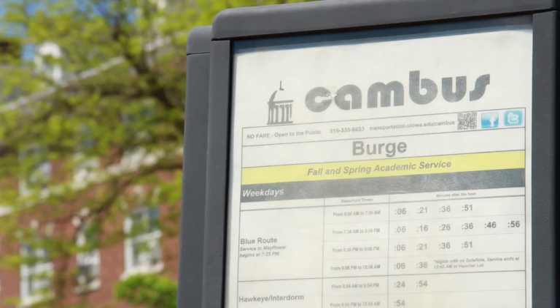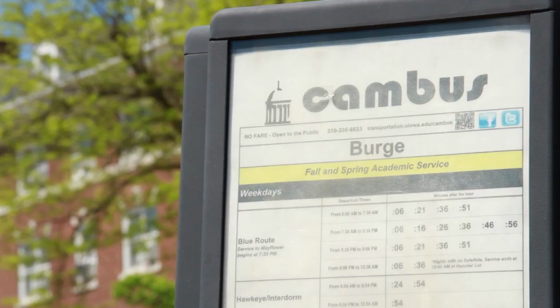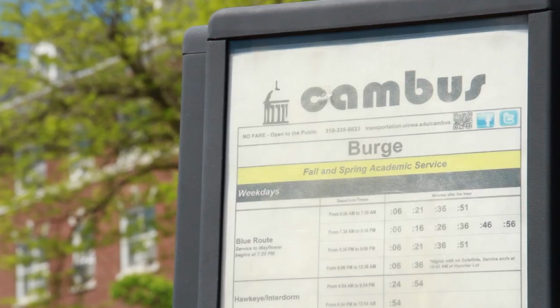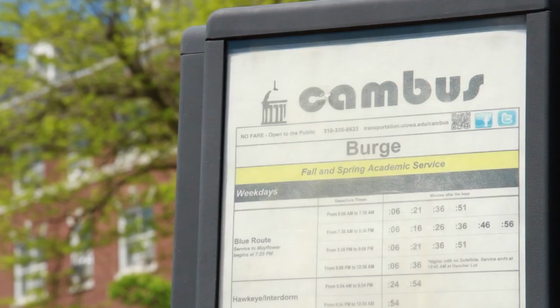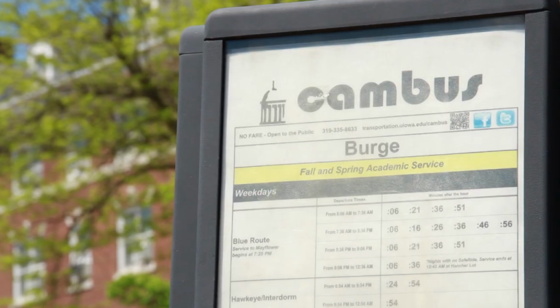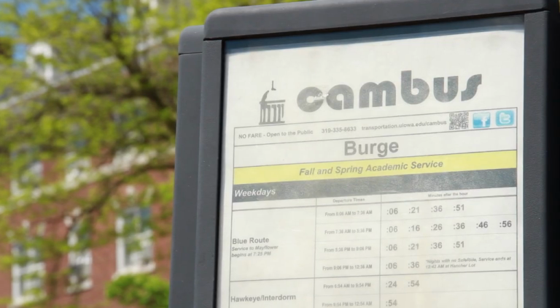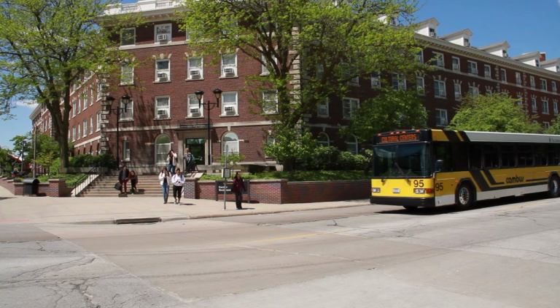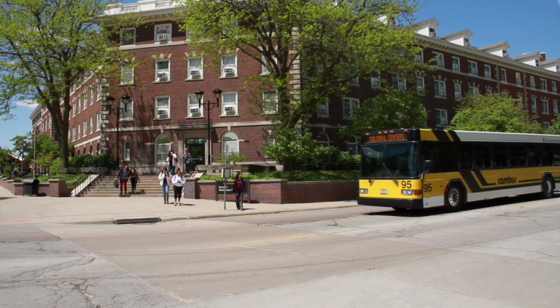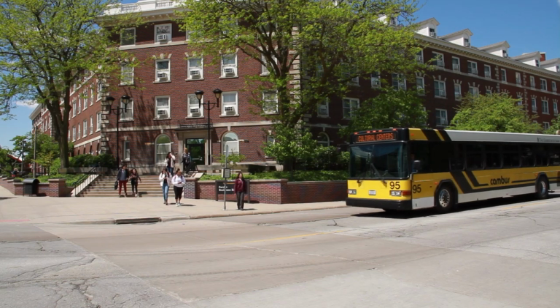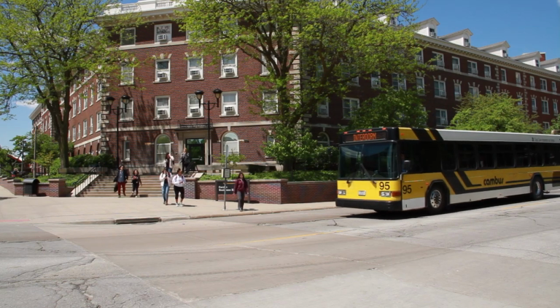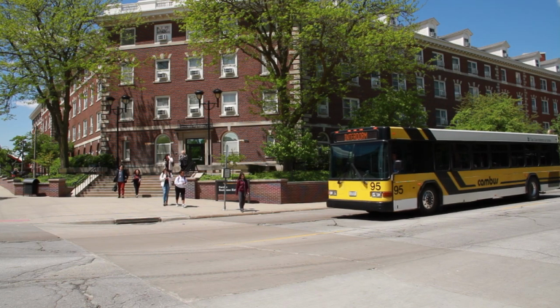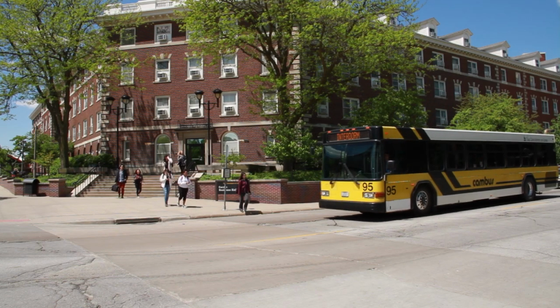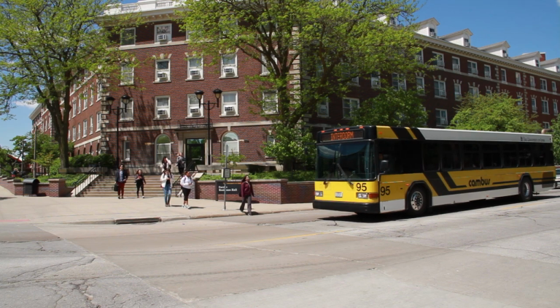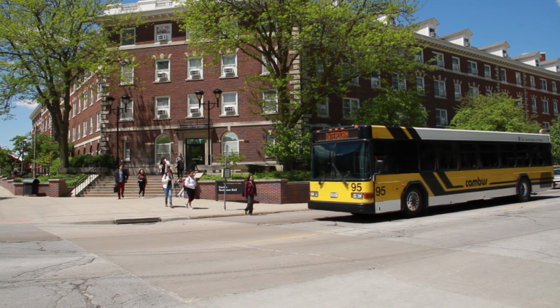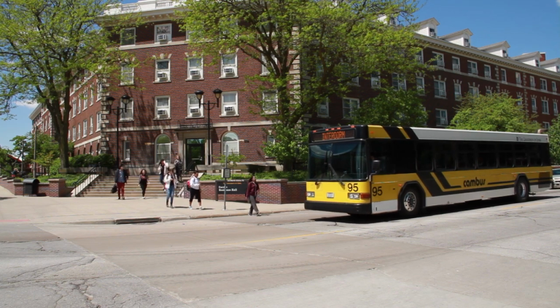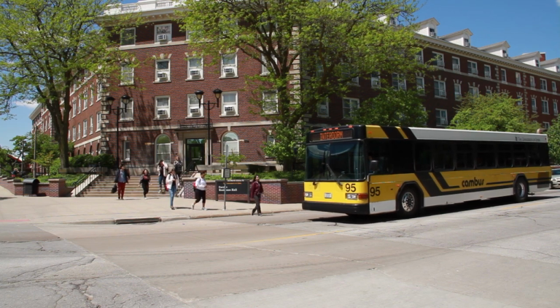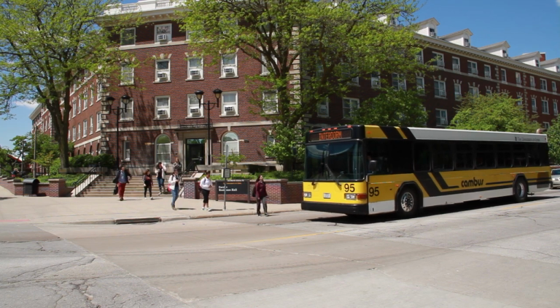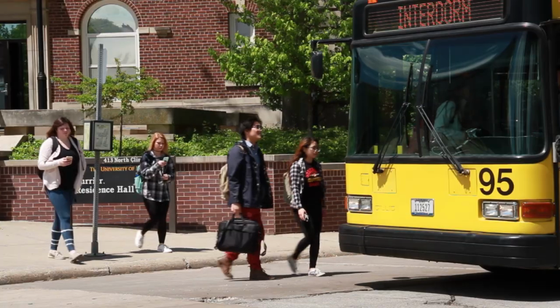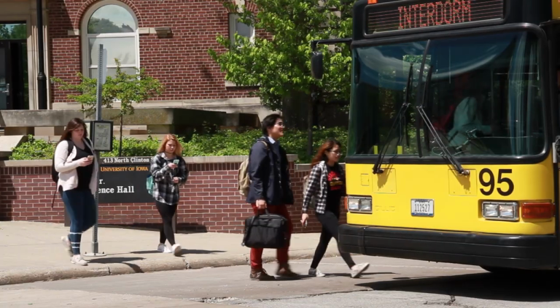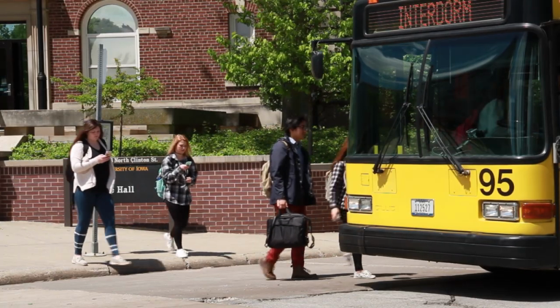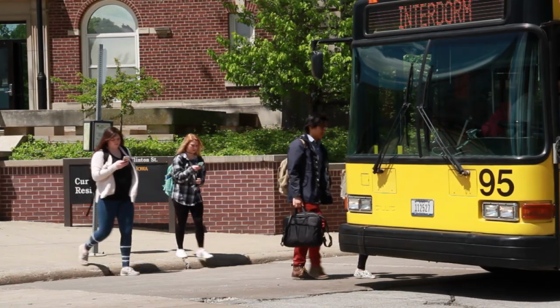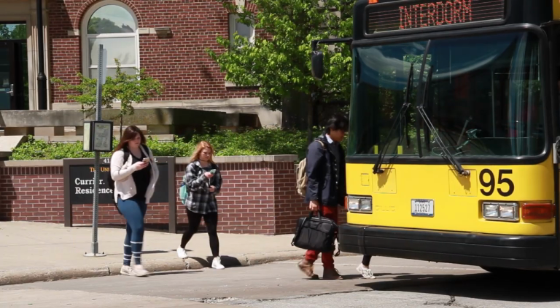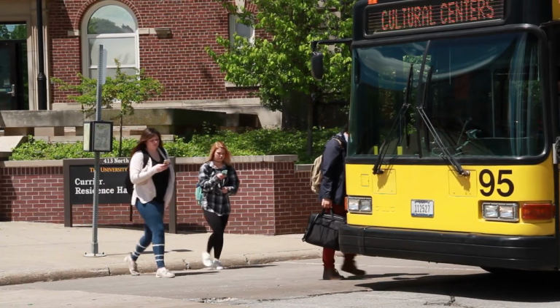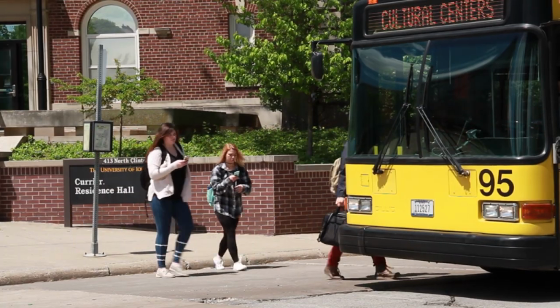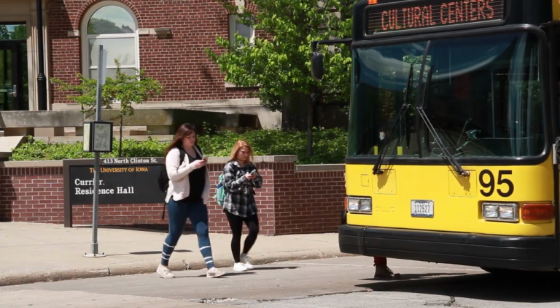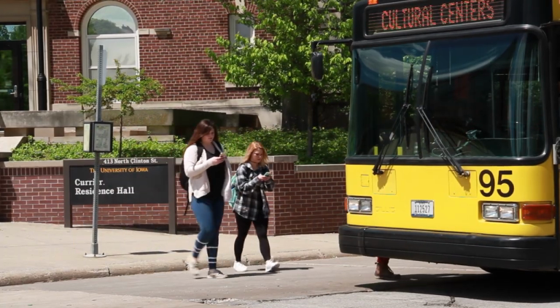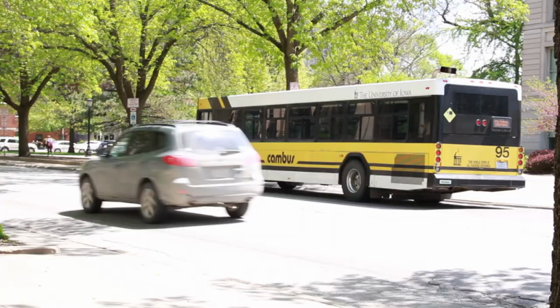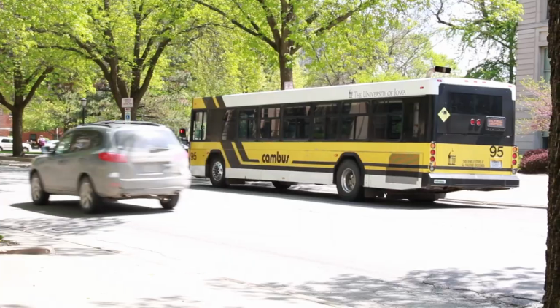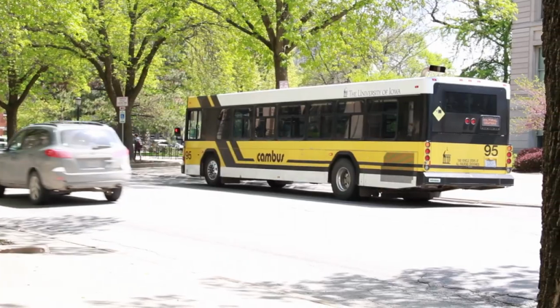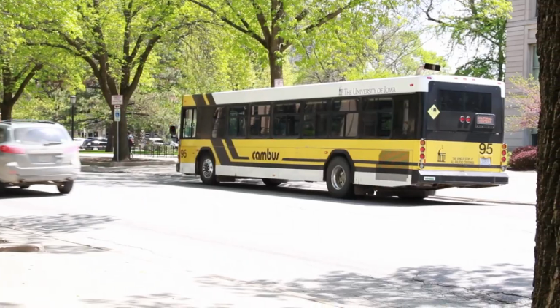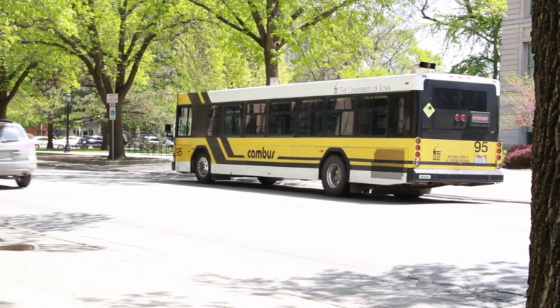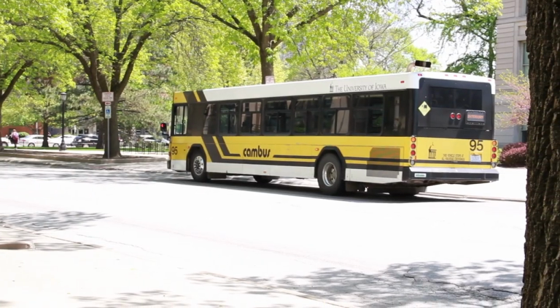Additionally, the CAN bus system makes it easy to get around campus. CAN bus routes include stops at all residence halls, with buses coming roughly every 10 minutes.